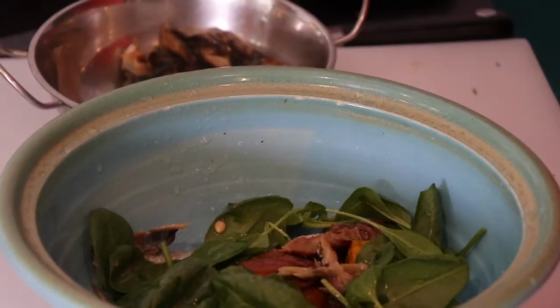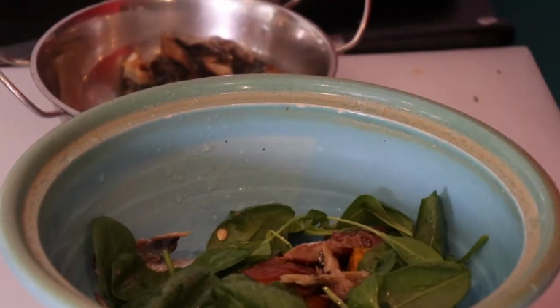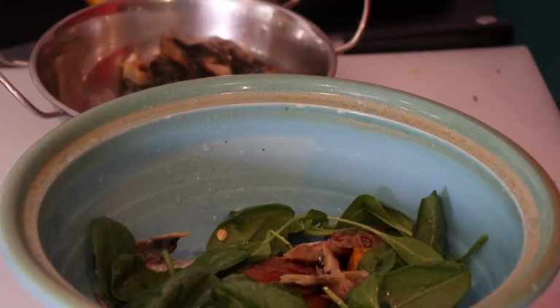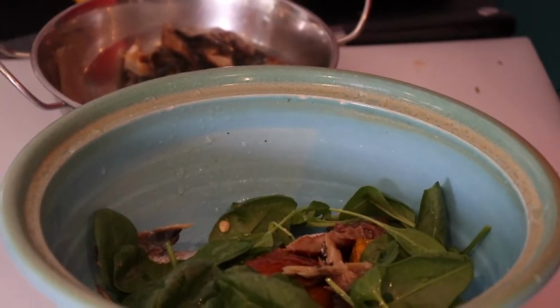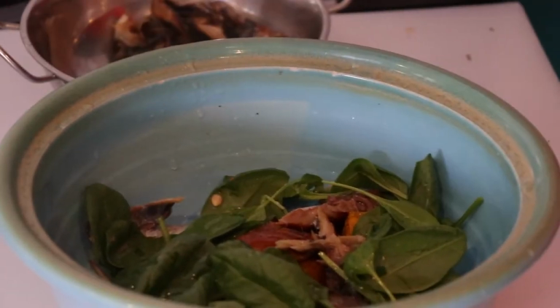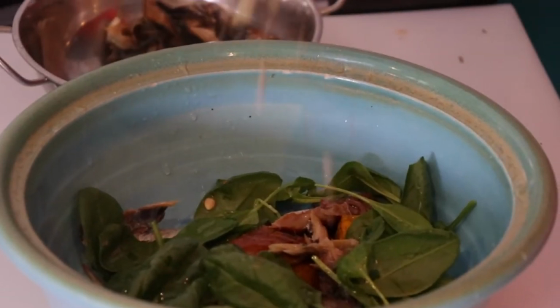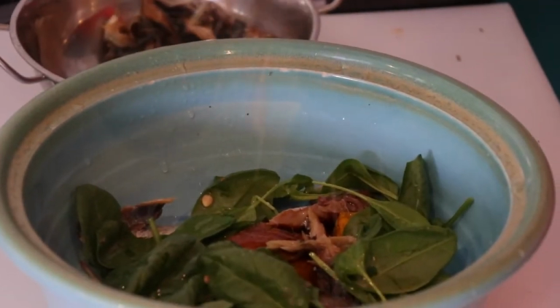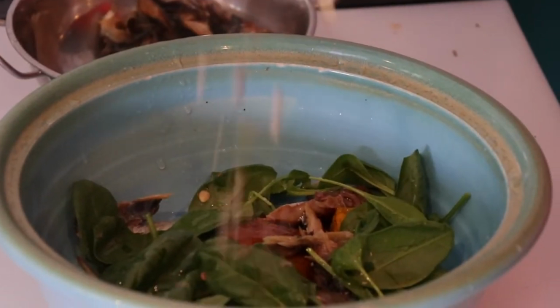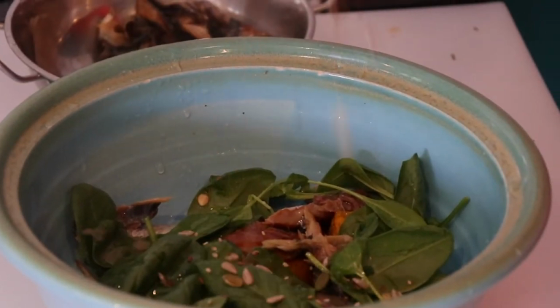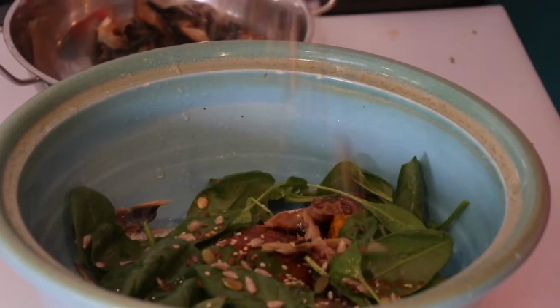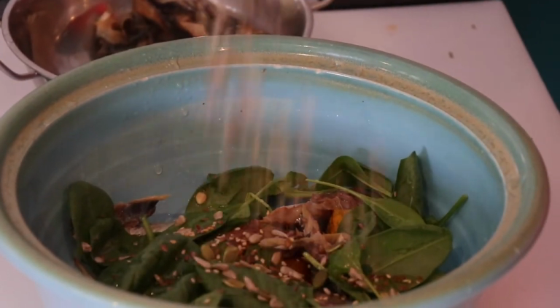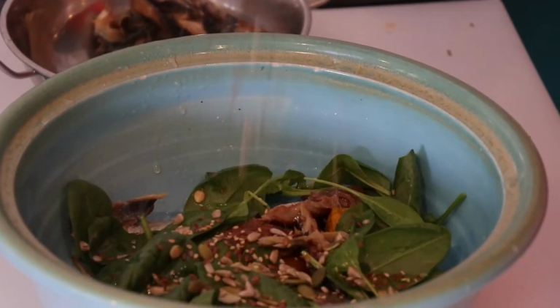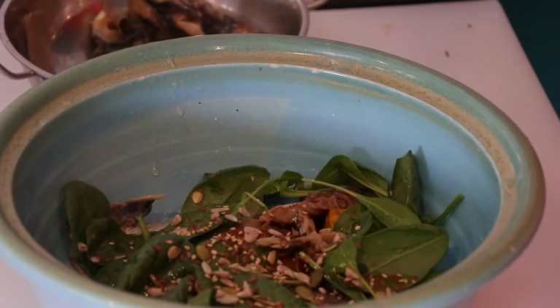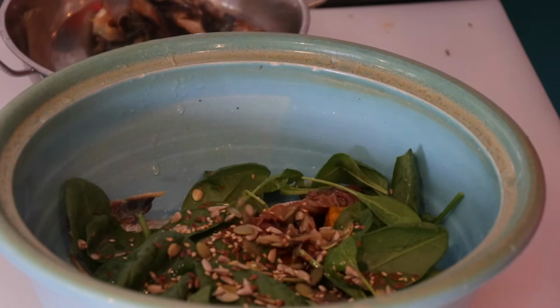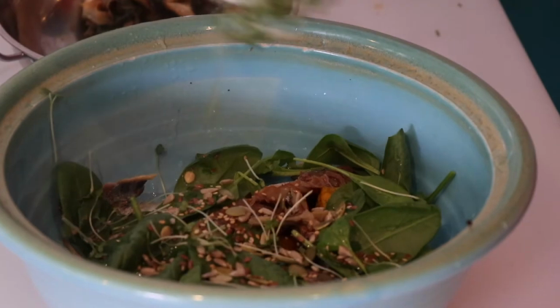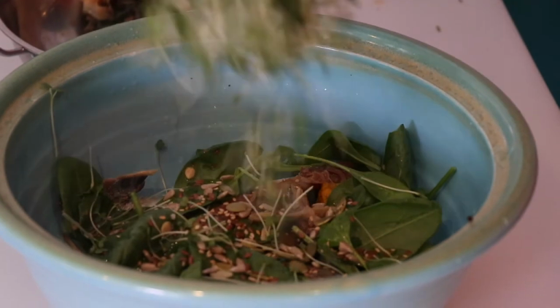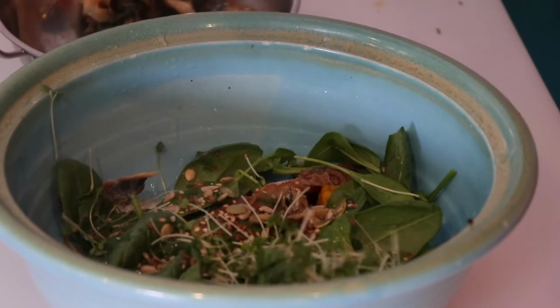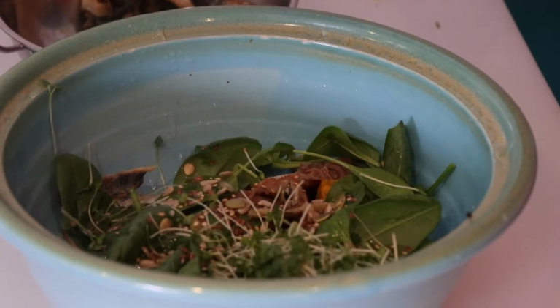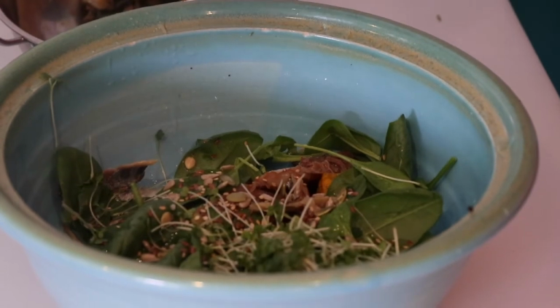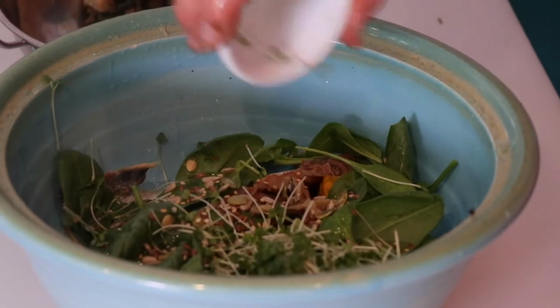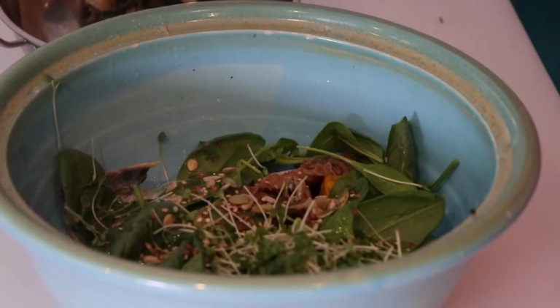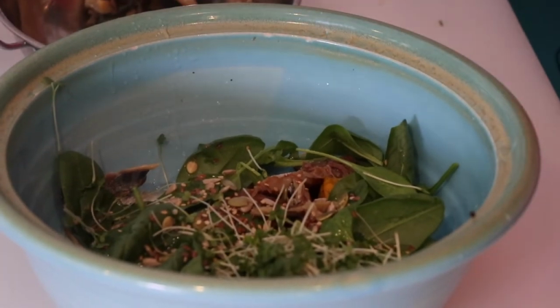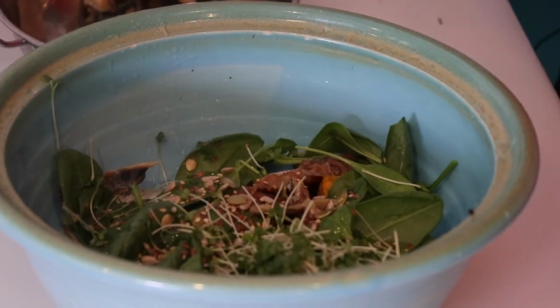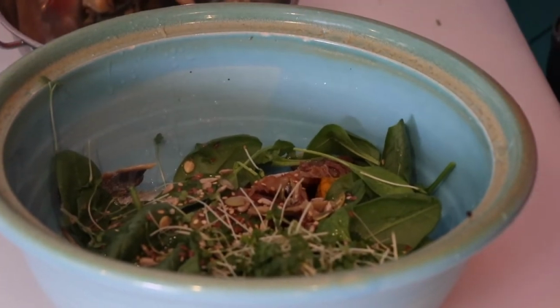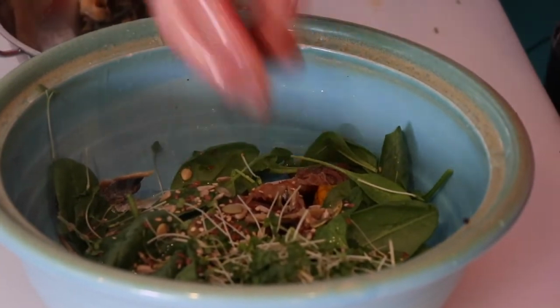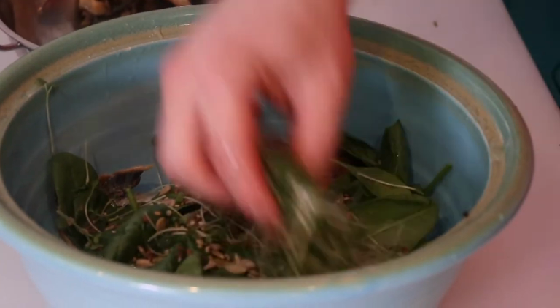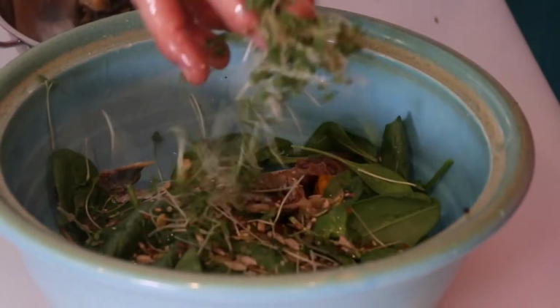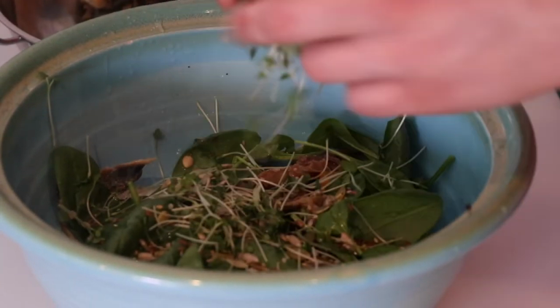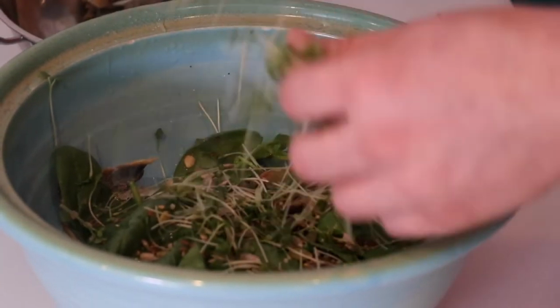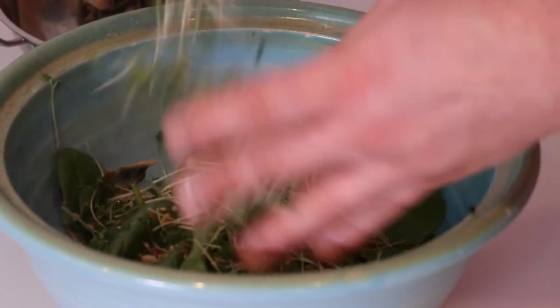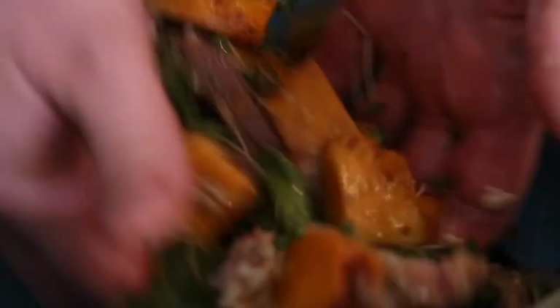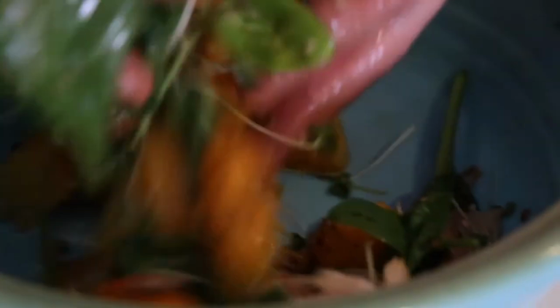Lovely. Mixed seeds. Mustard cress is a nice little balance to everything — you can find it in the shops. Boom.